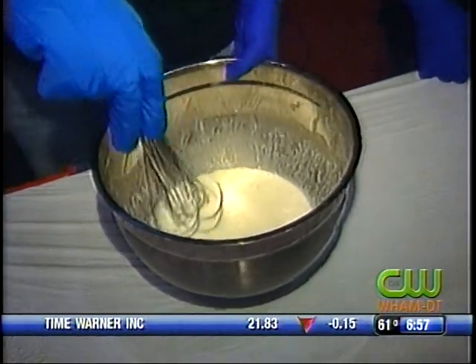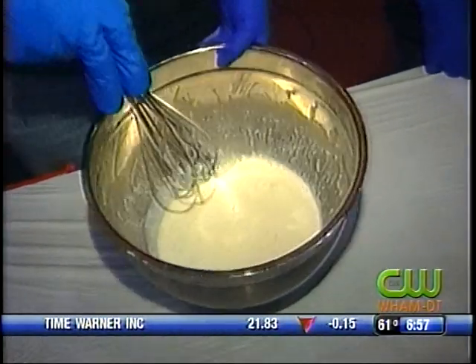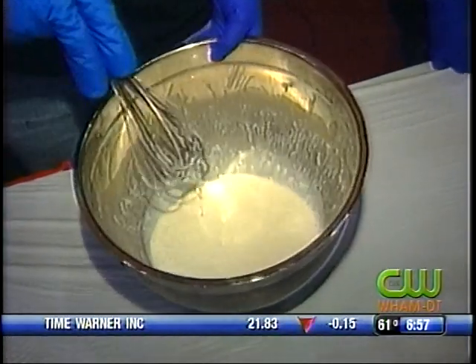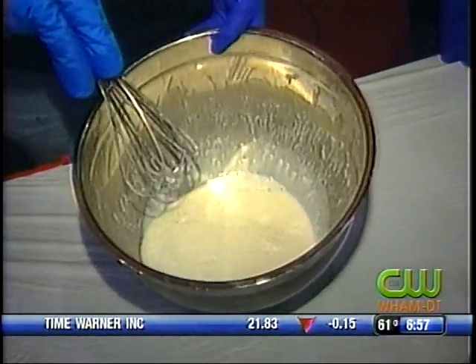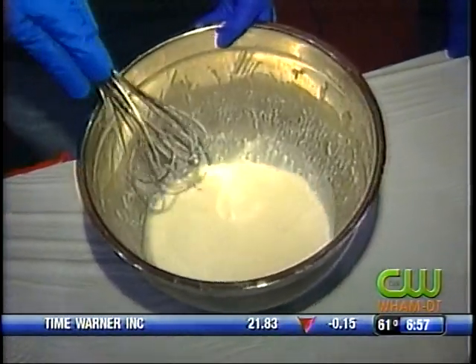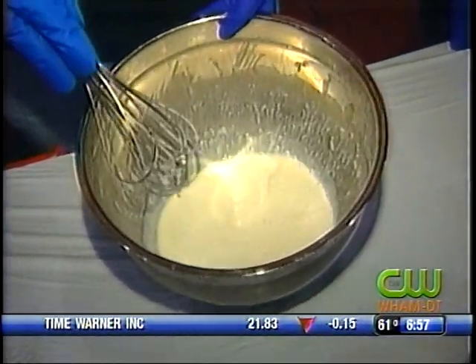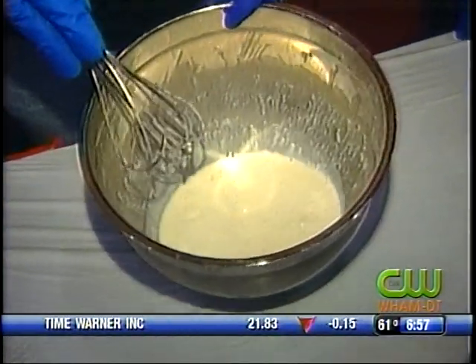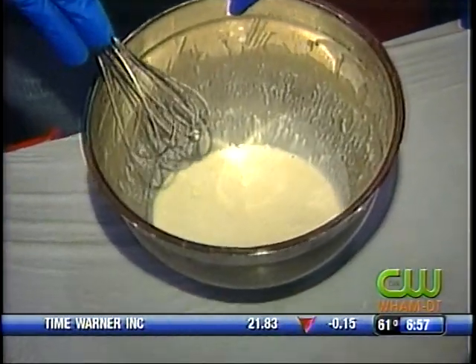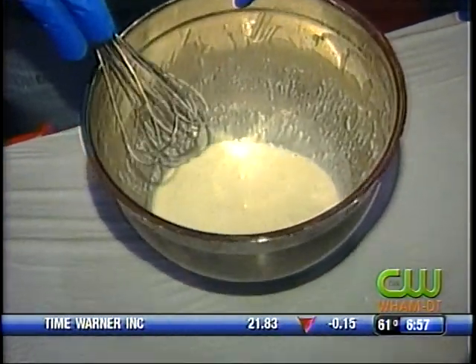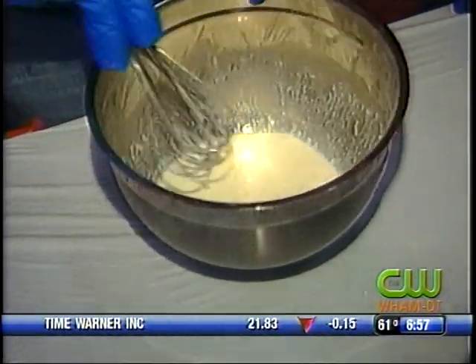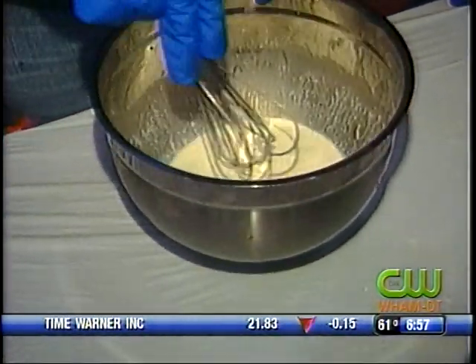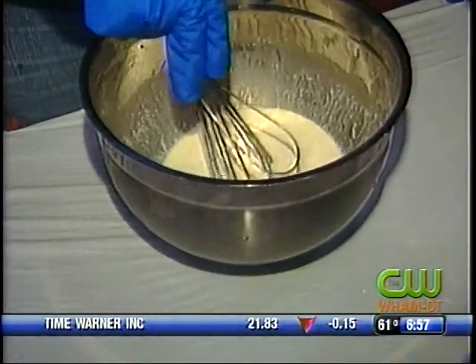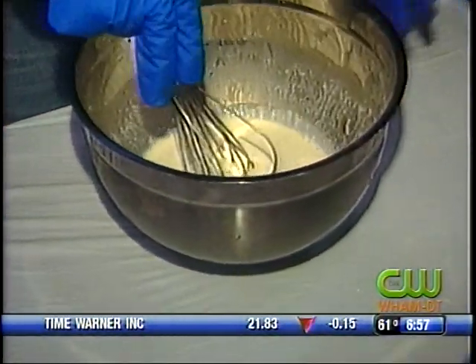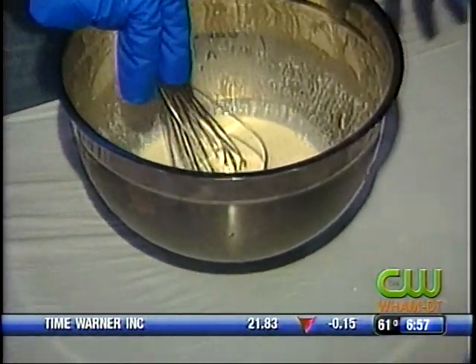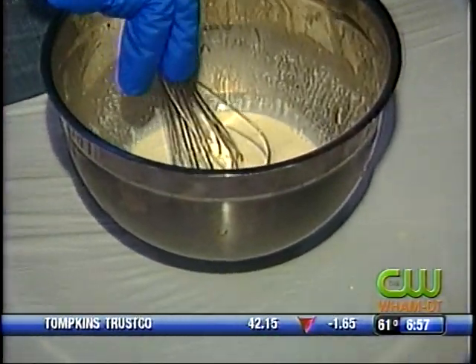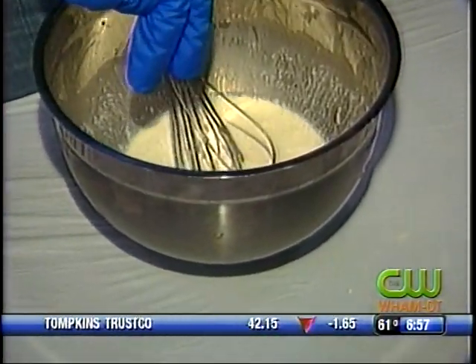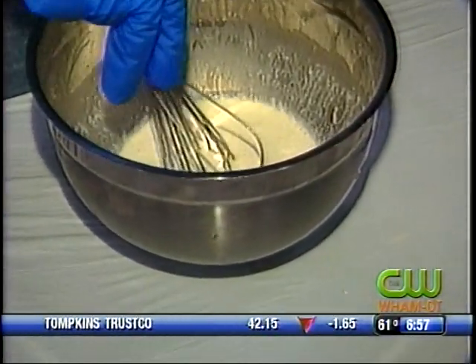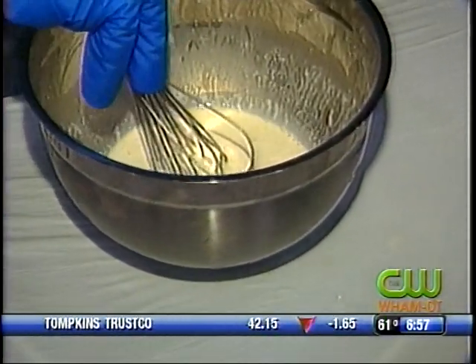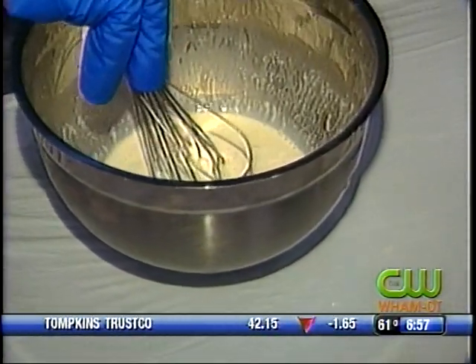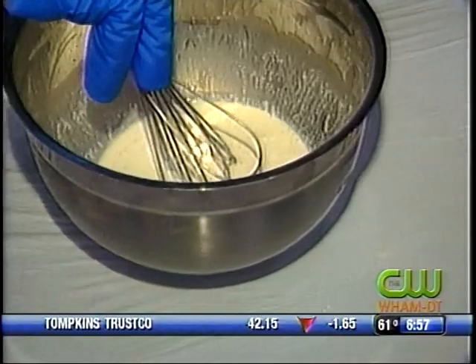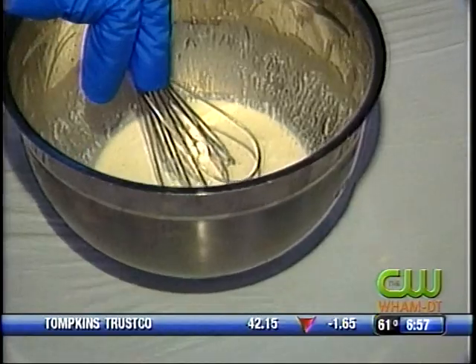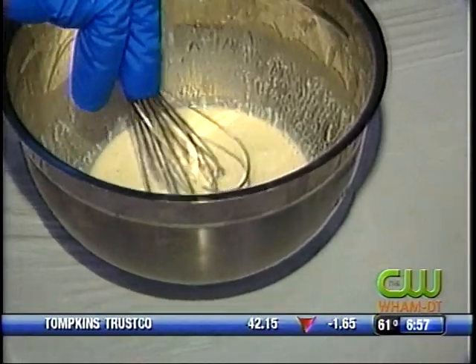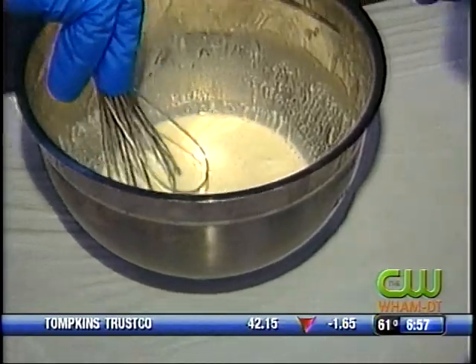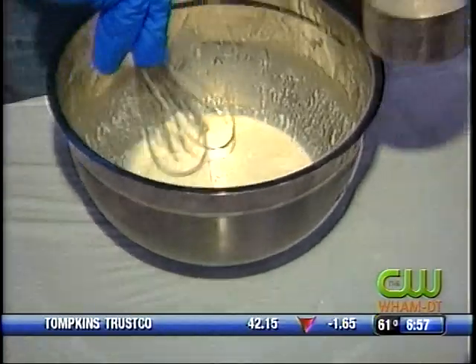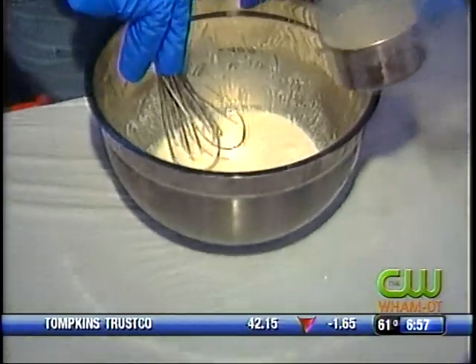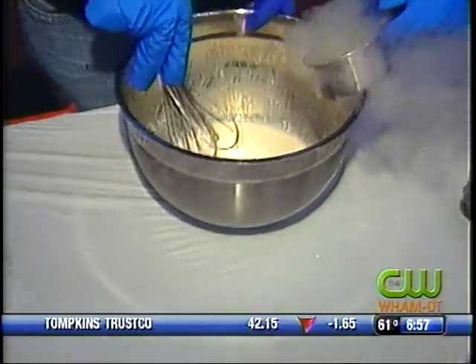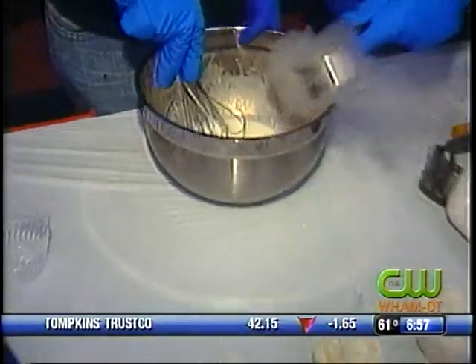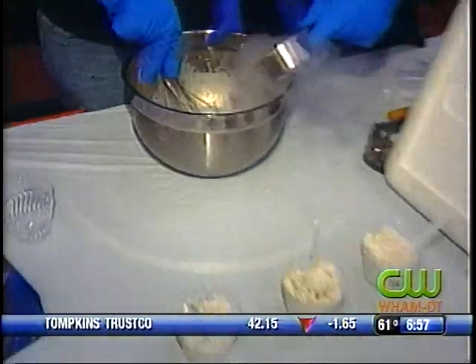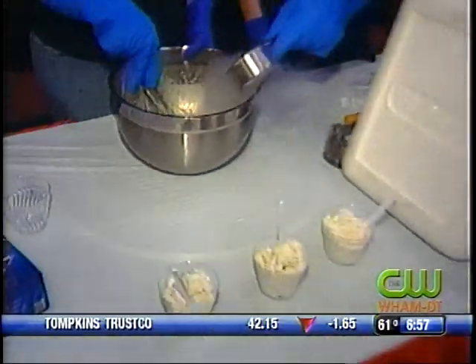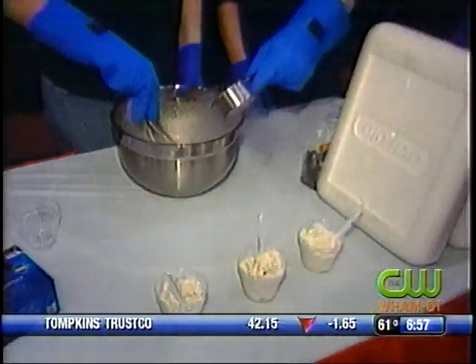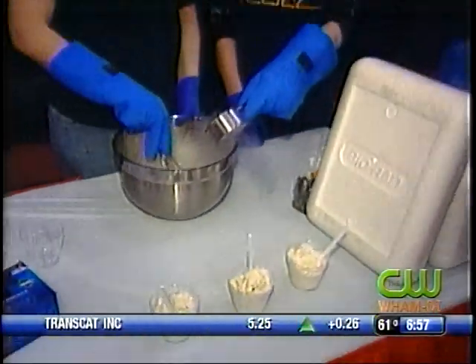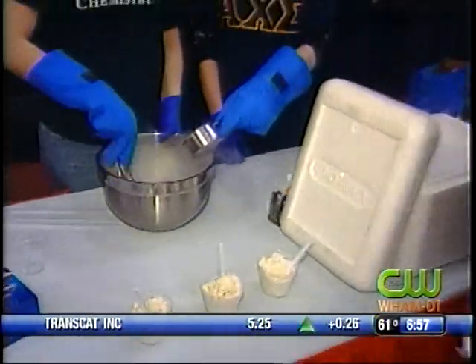This is what it starts out as — just cream and milk. There's the liquid nitrogen going in.